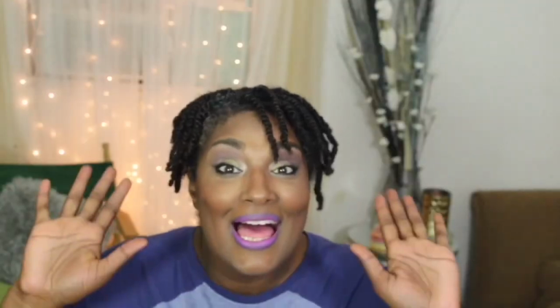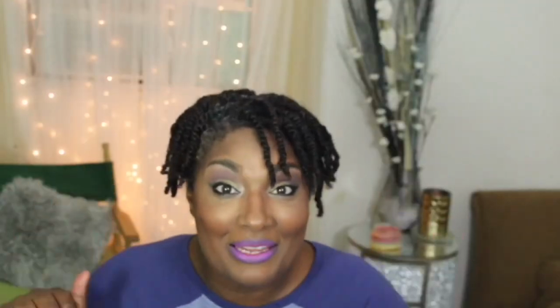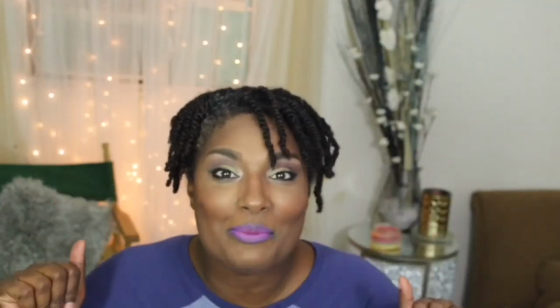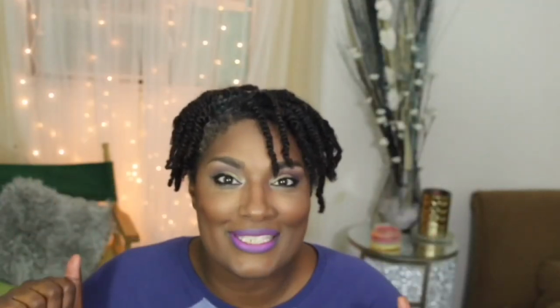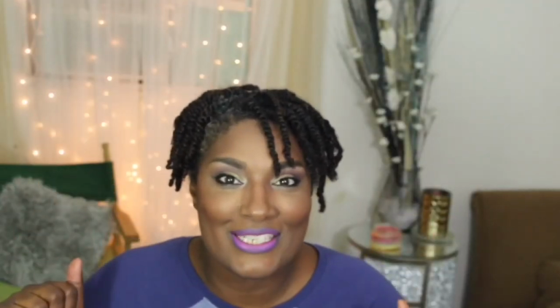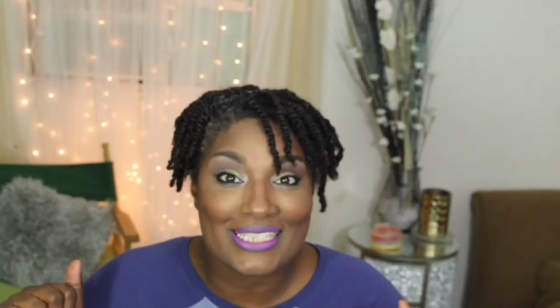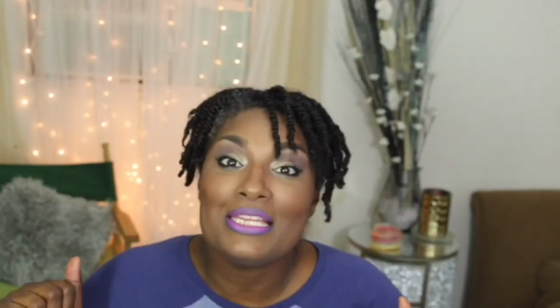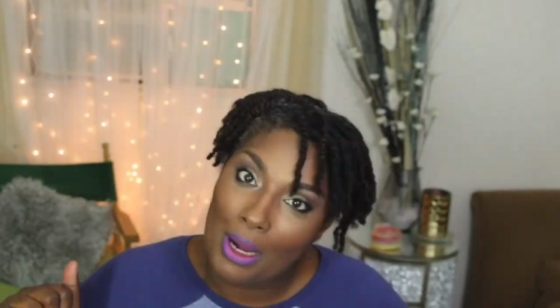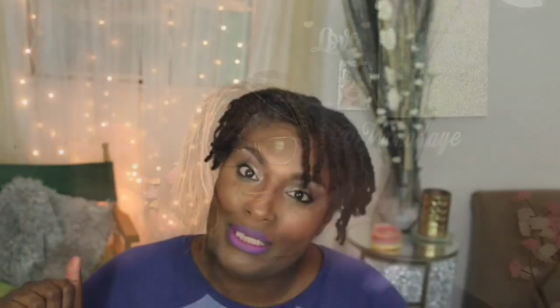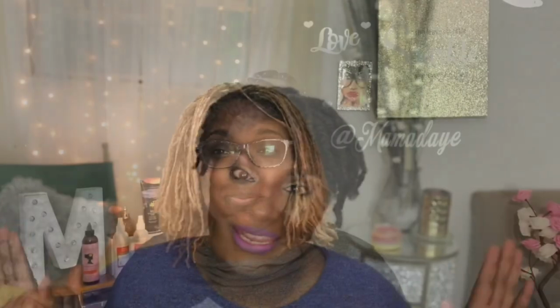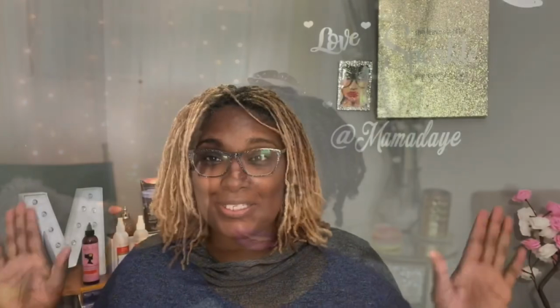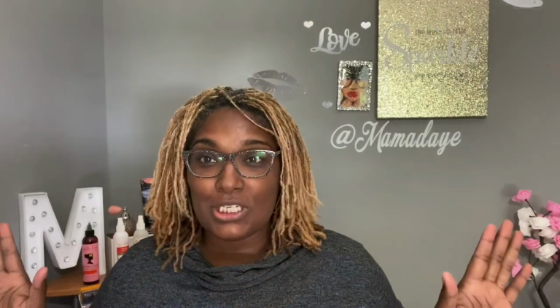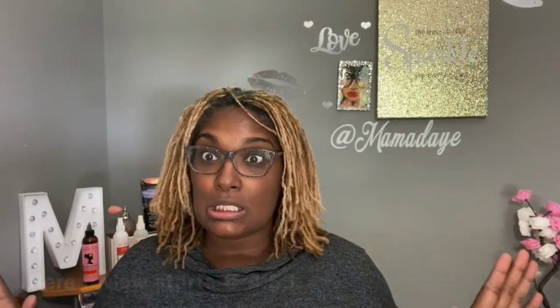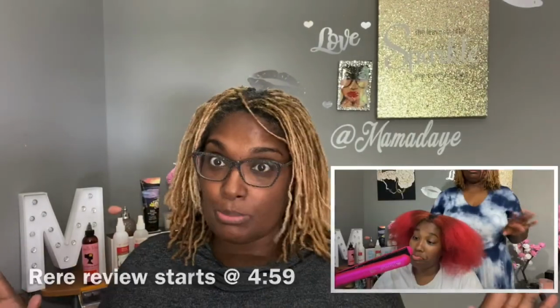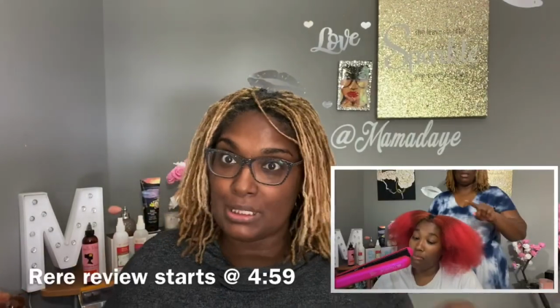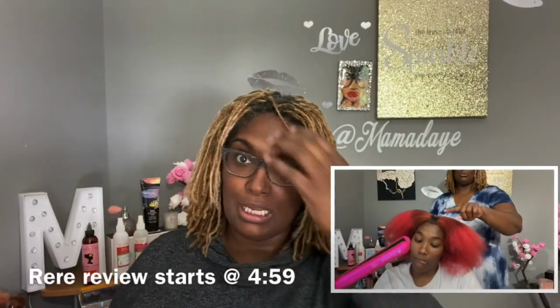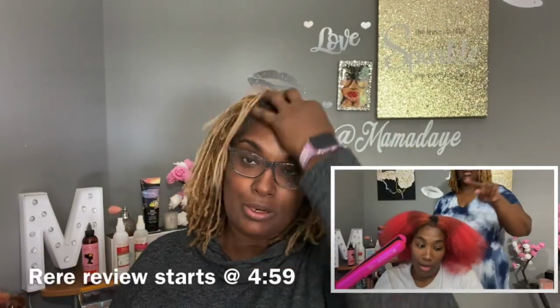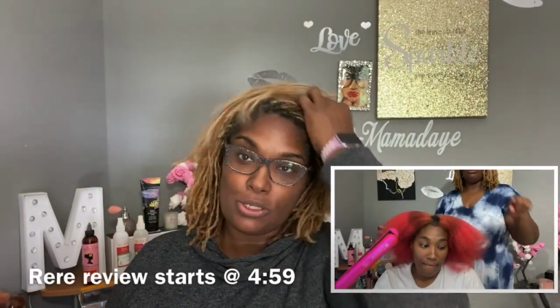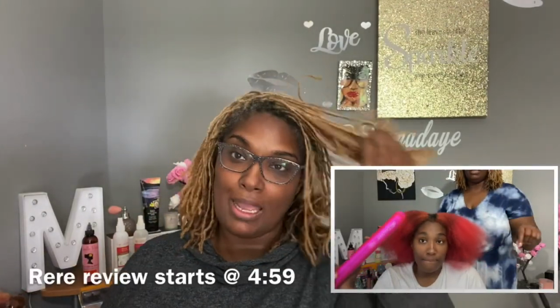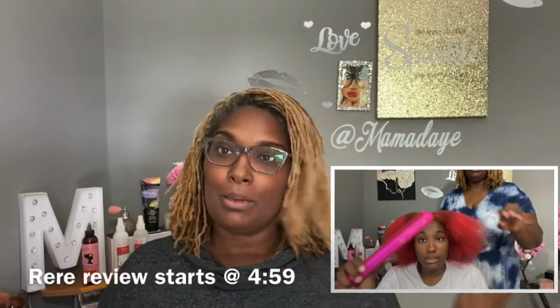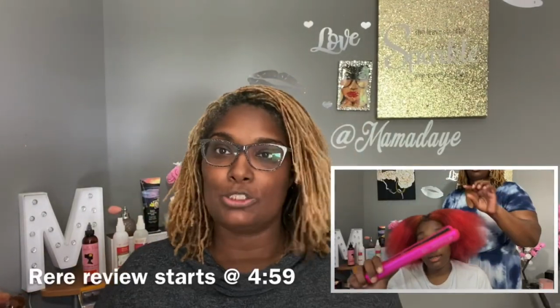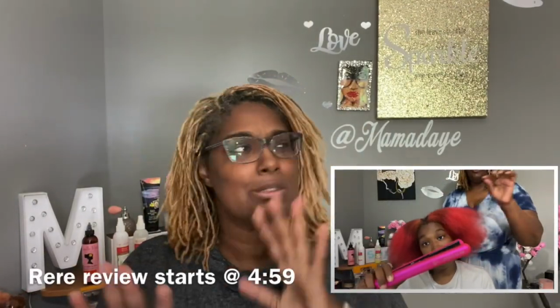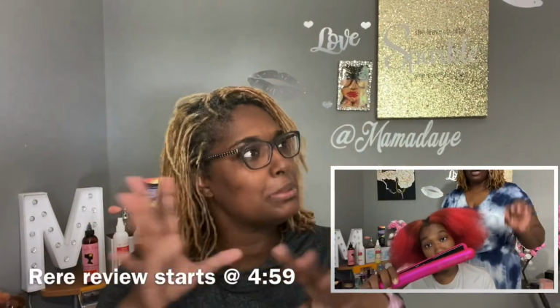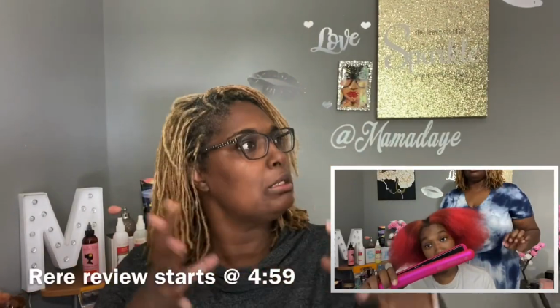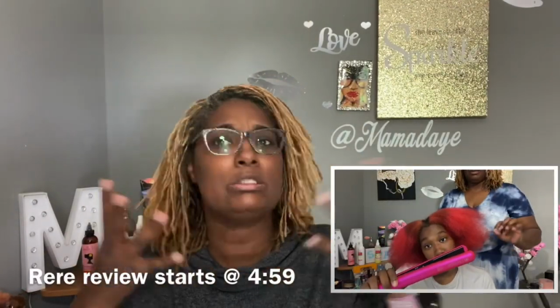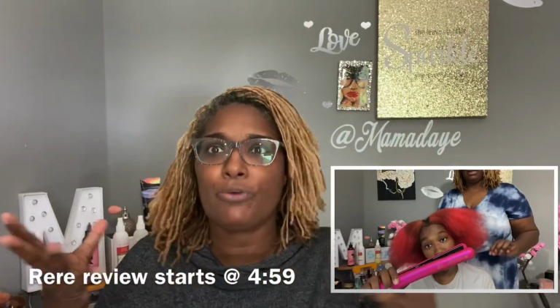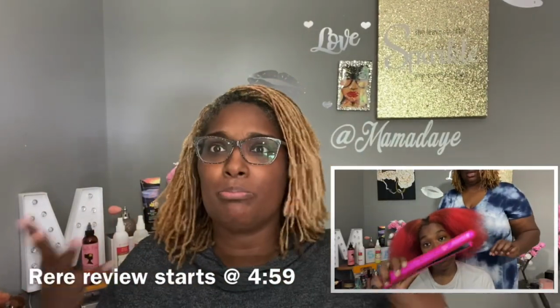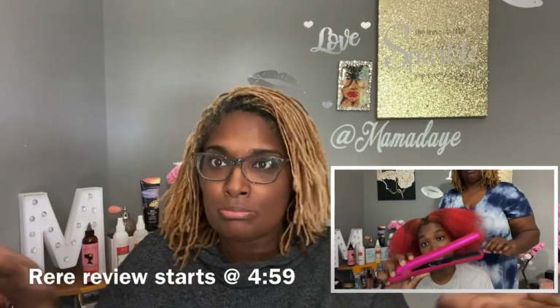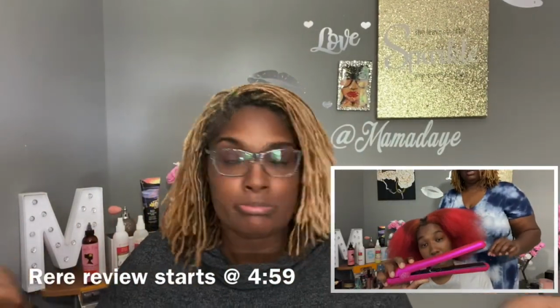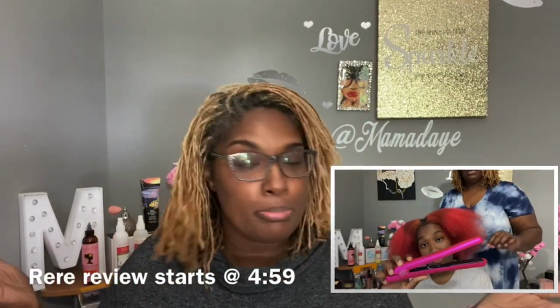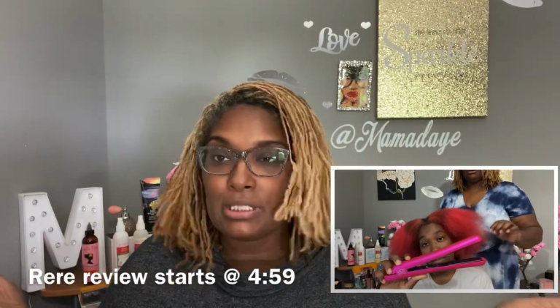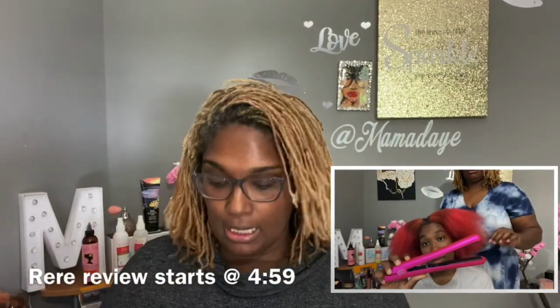Hello, my views and gents. It's Mama Day here. So I'm coming at you with something a little different, per the title.